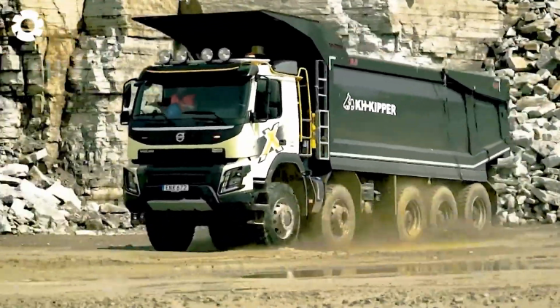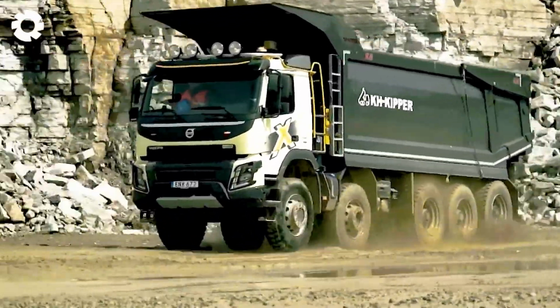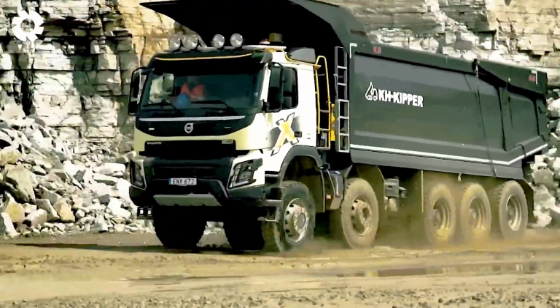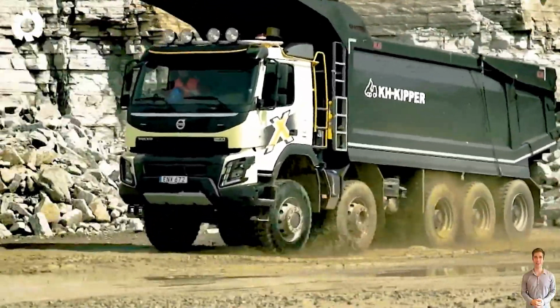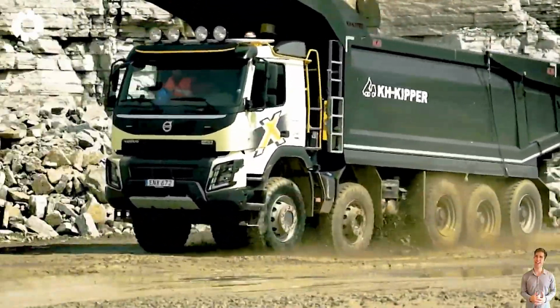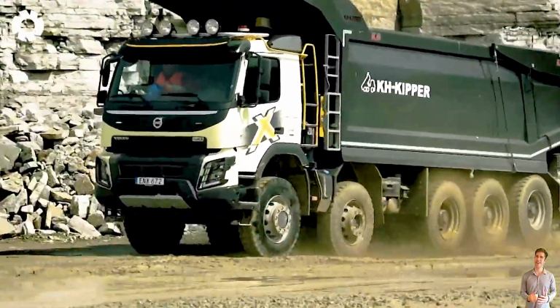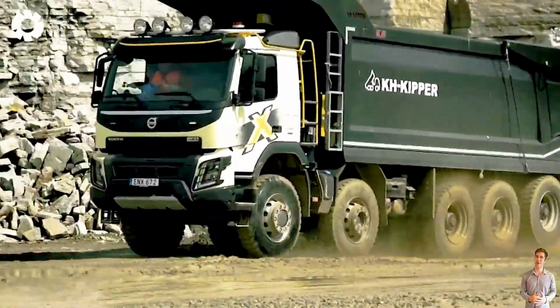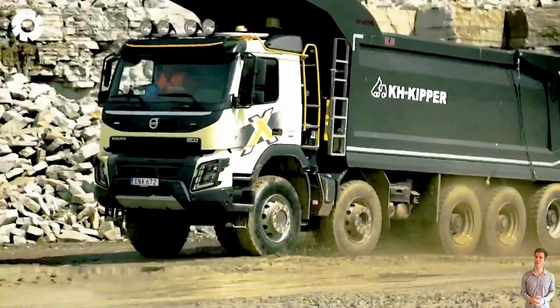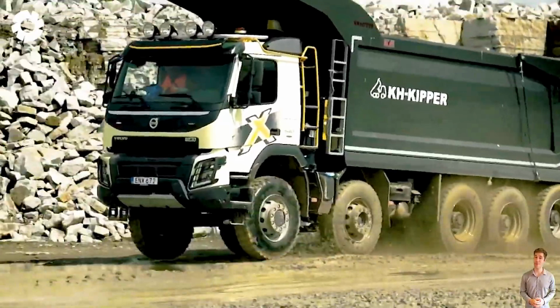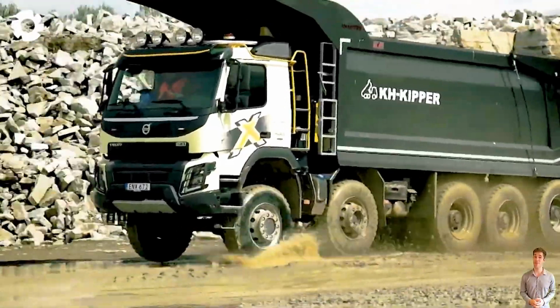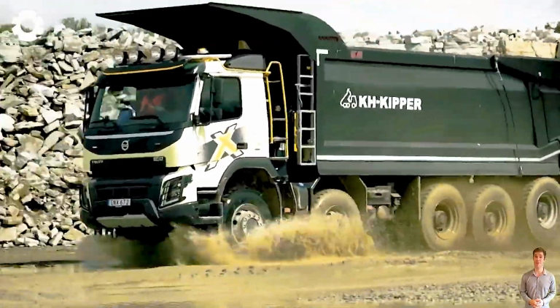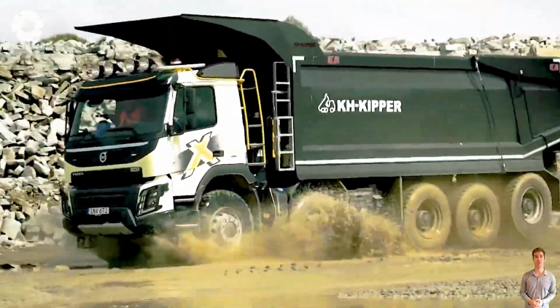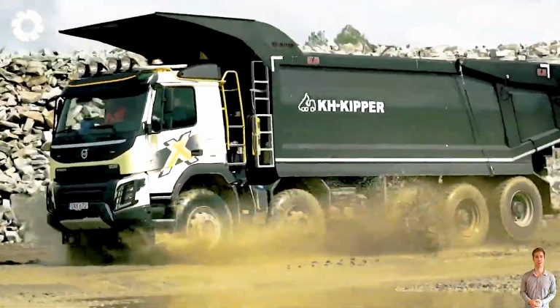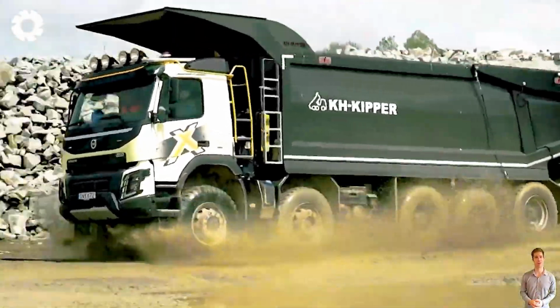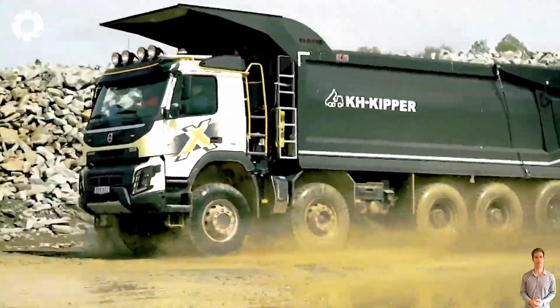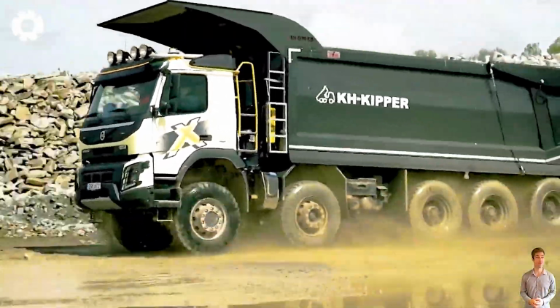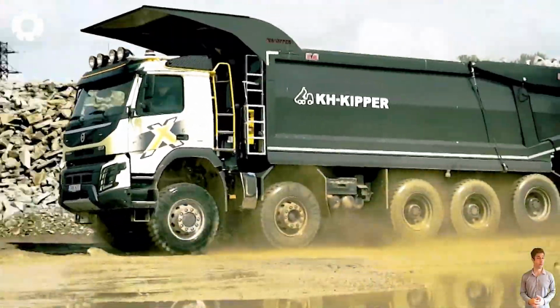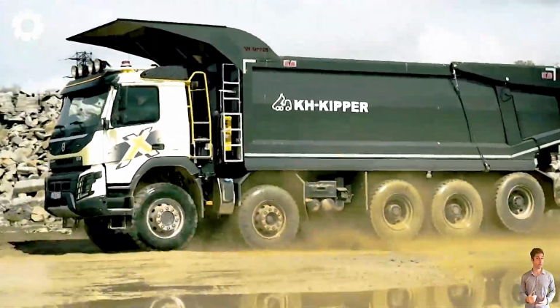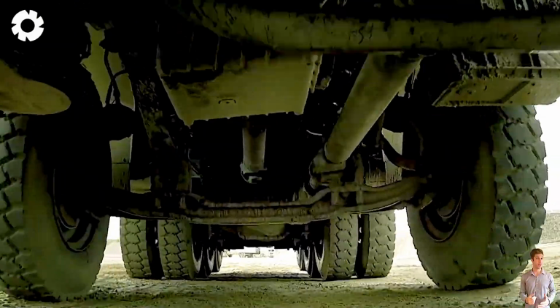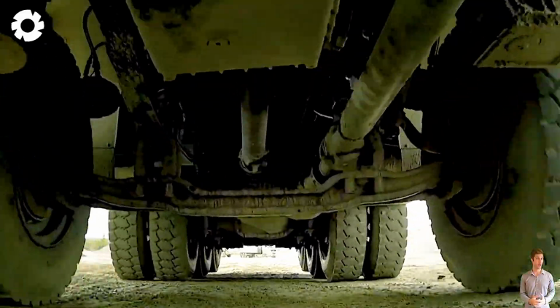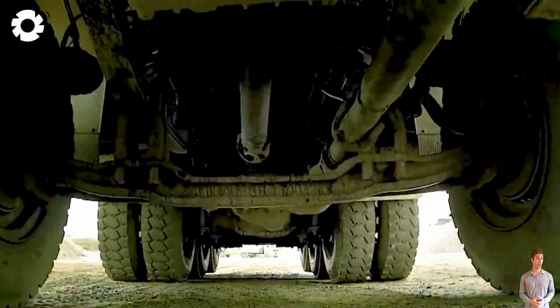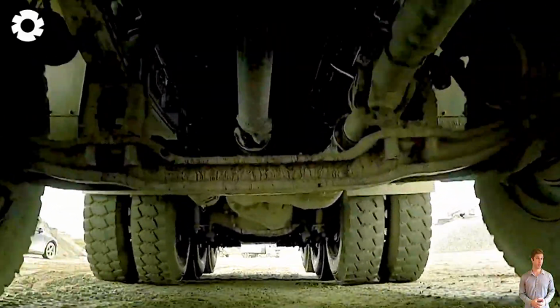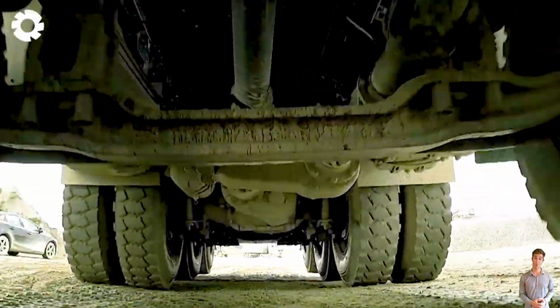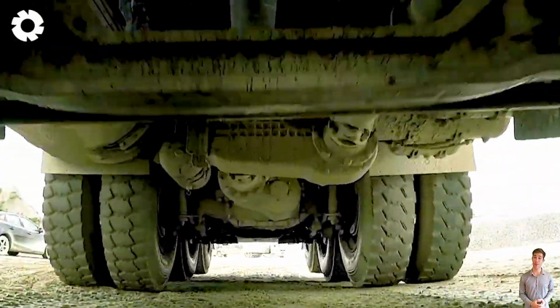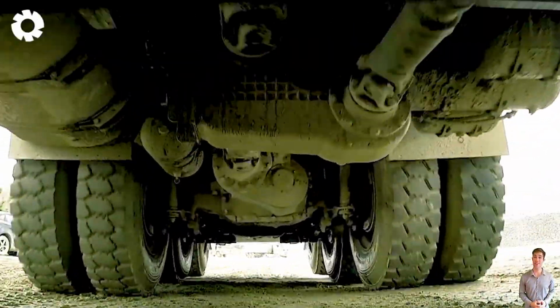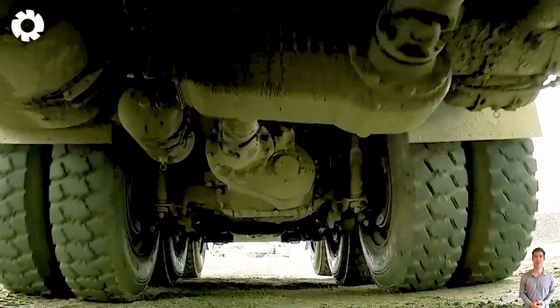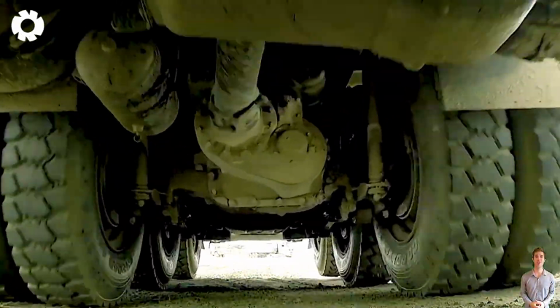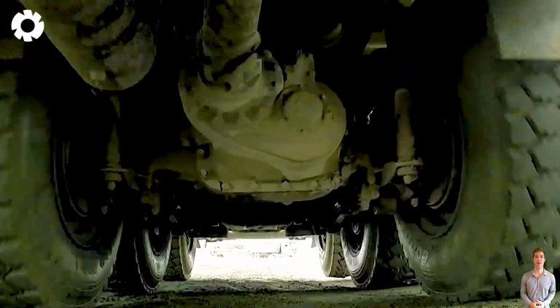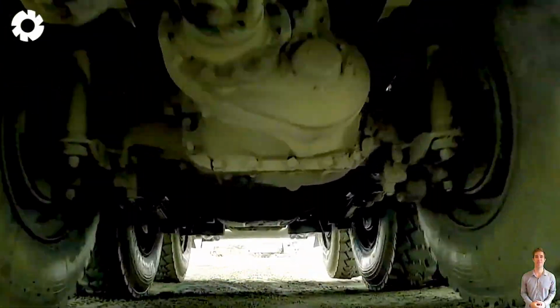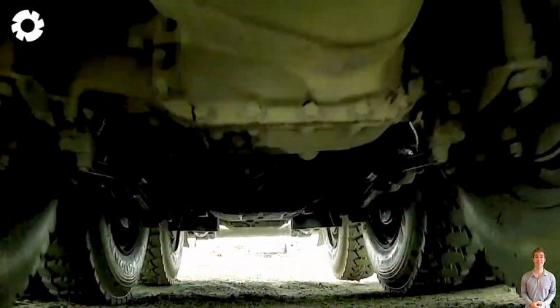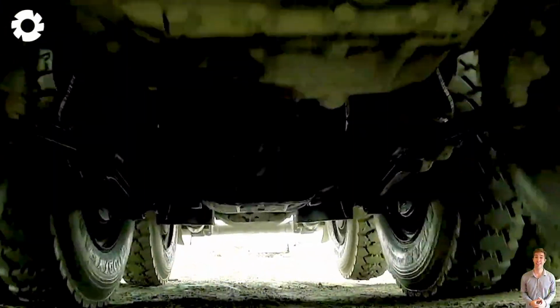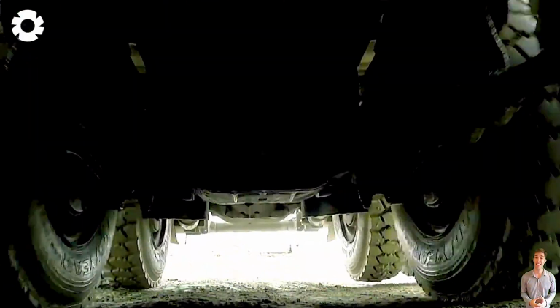The Volvo FMX 10x6, a true warrior of construction sites, is built to tackle the toughest challenges.